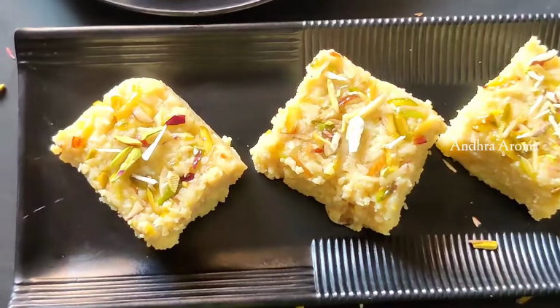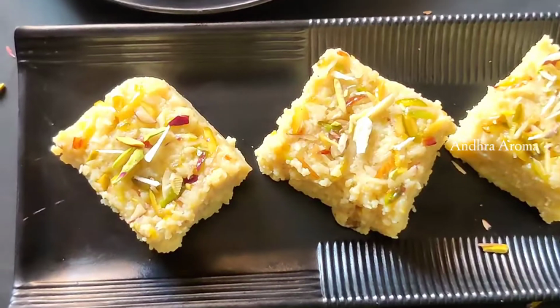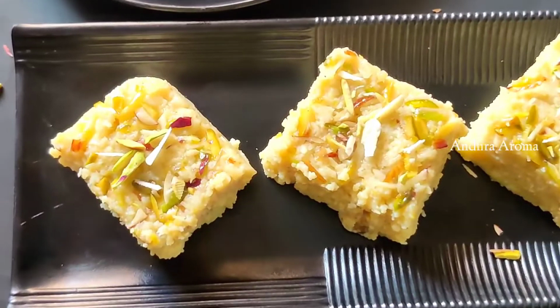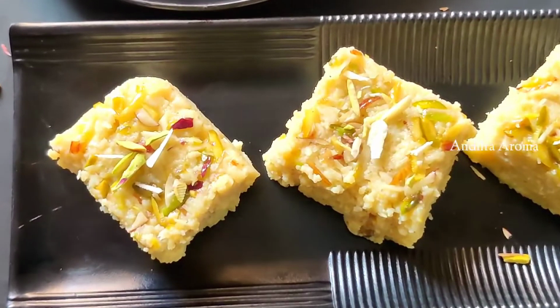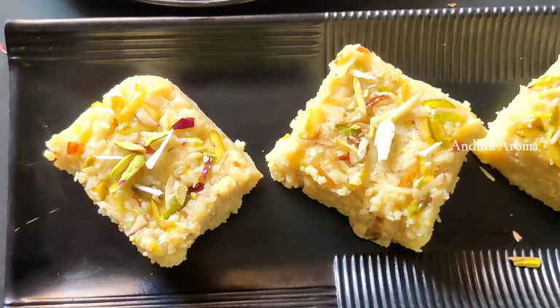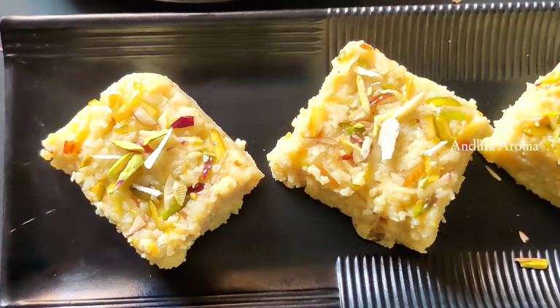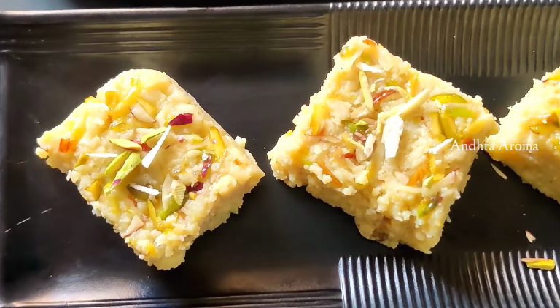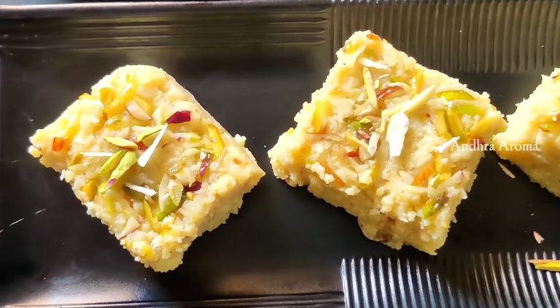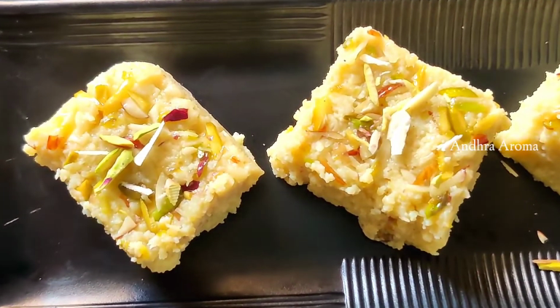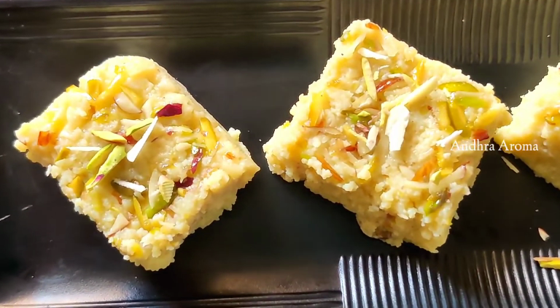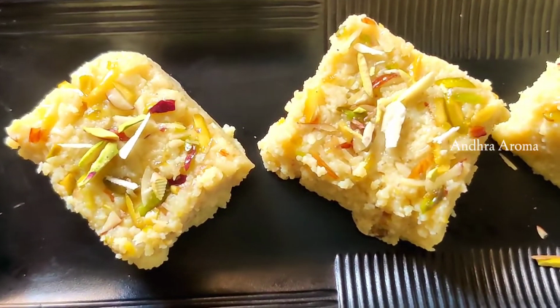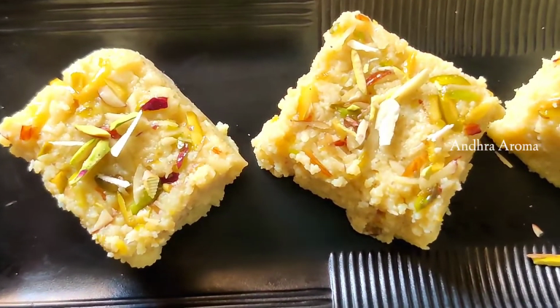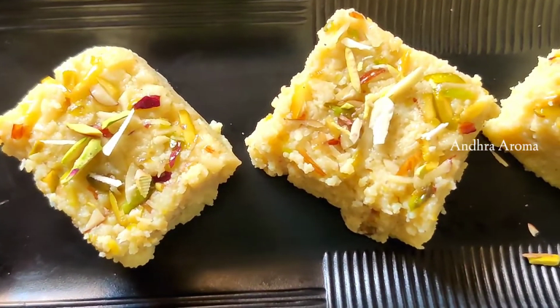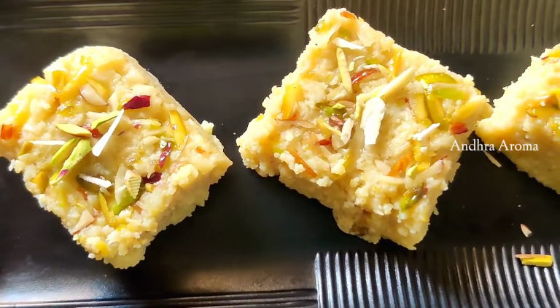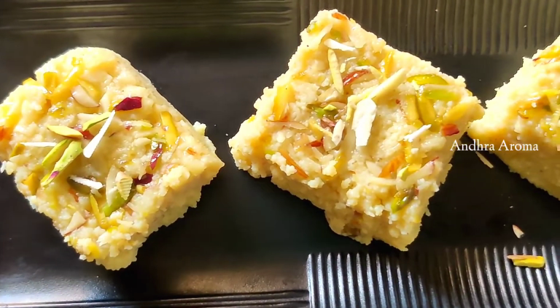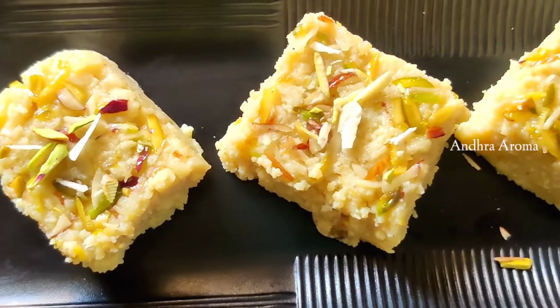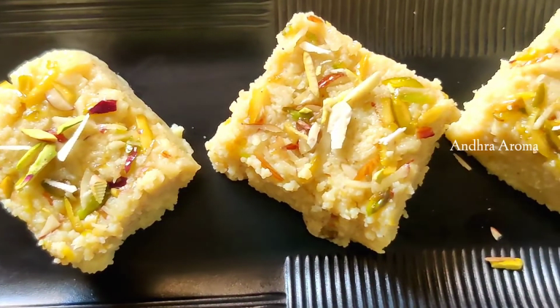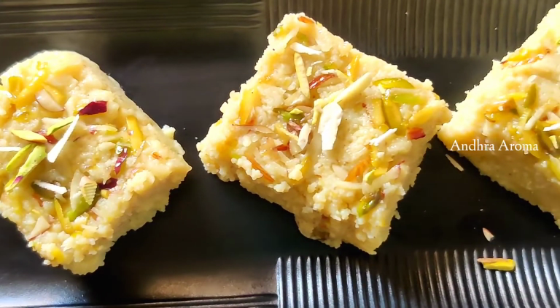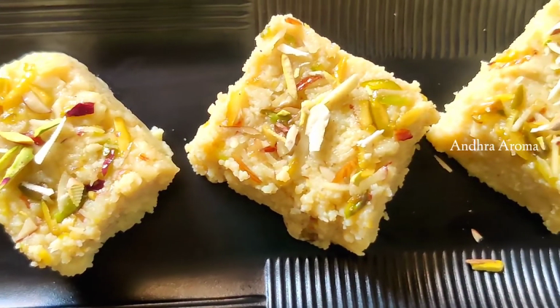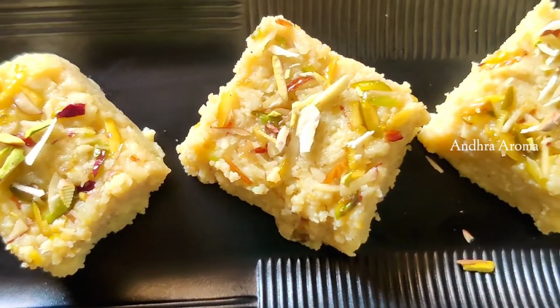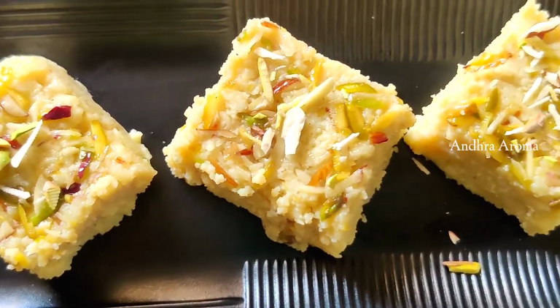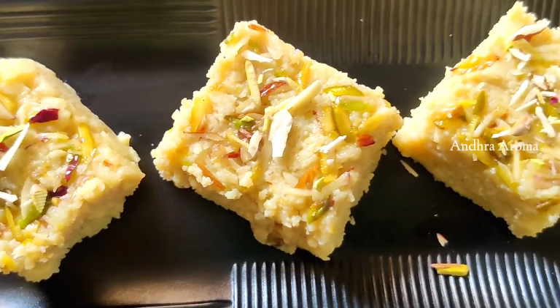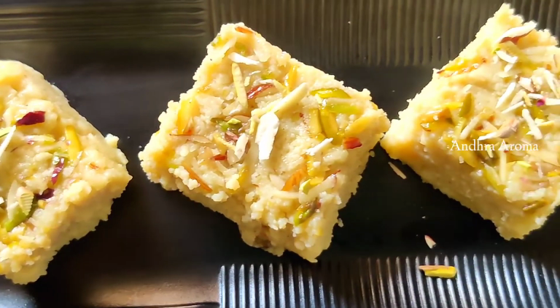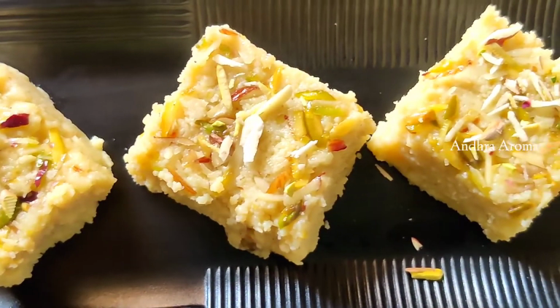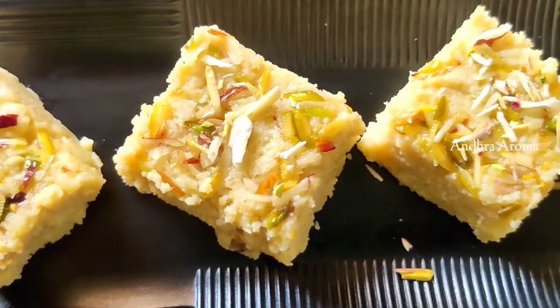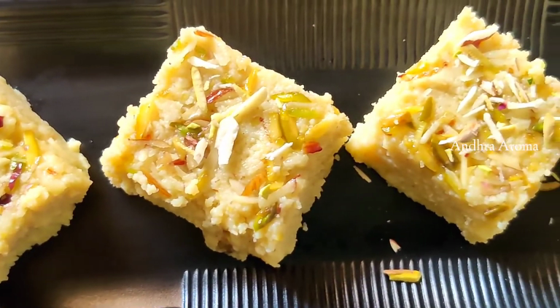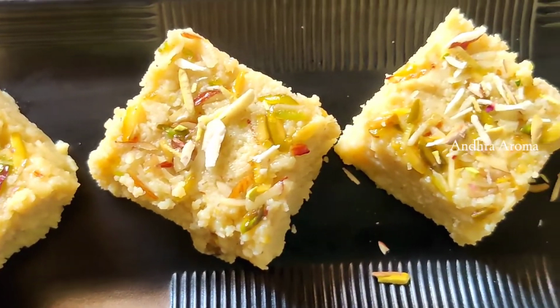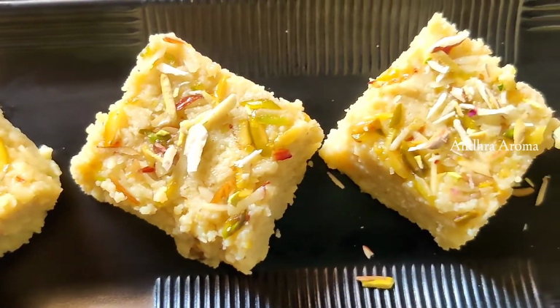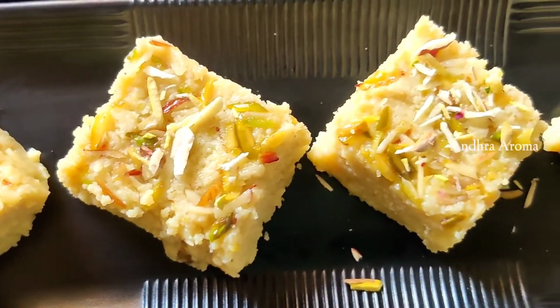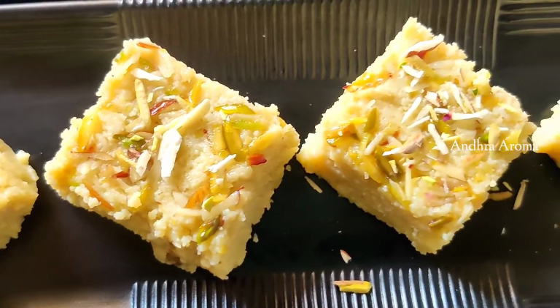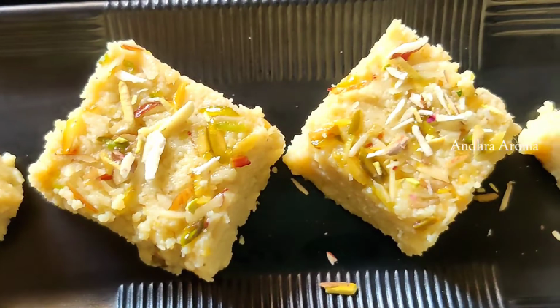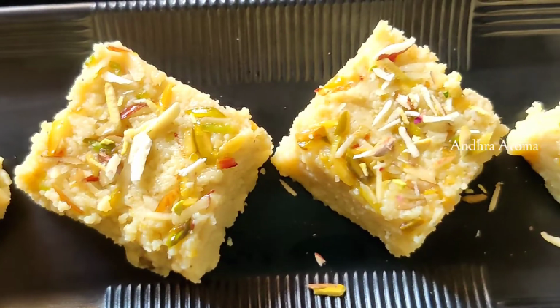Hello friends, welcome back to my channel, Andra Aroma. In this video, we will add a small ingredients in the sweet shop style.